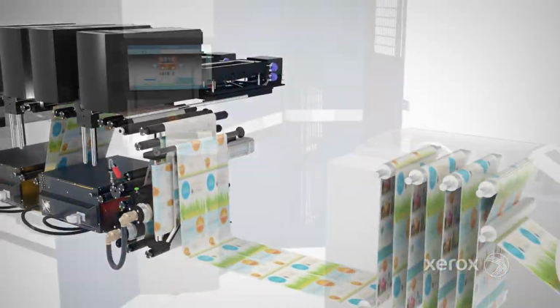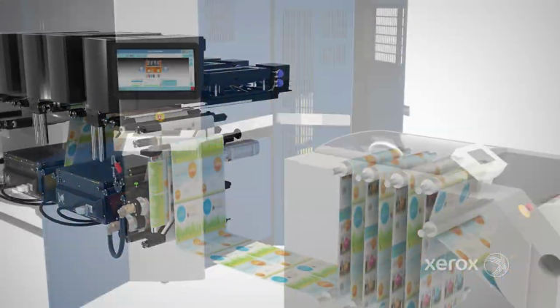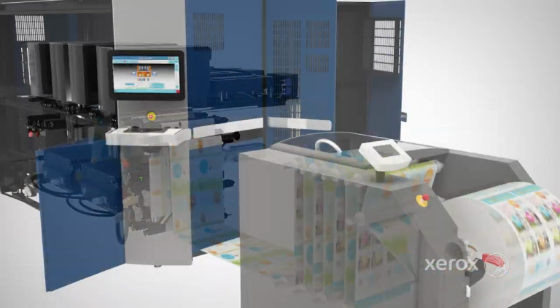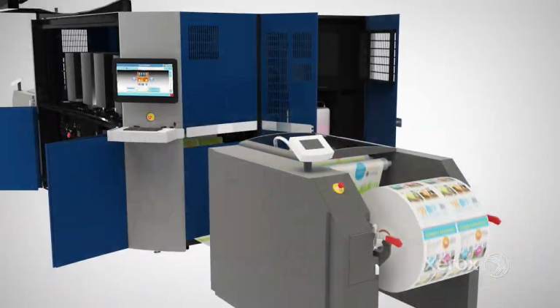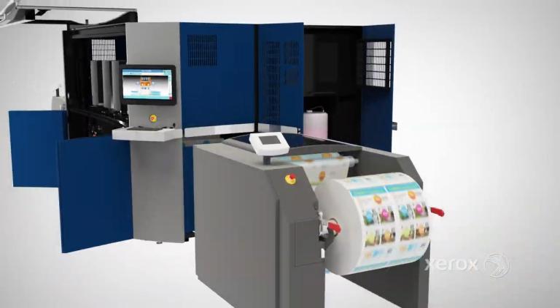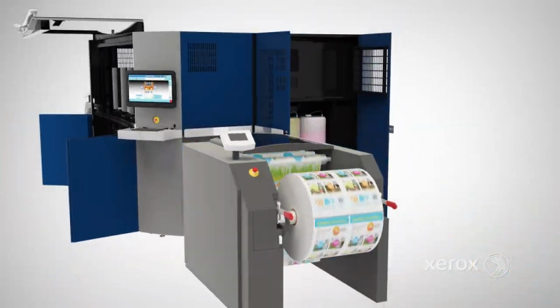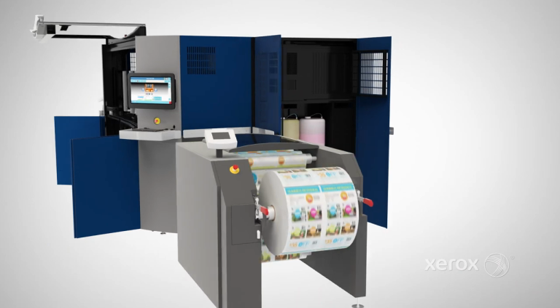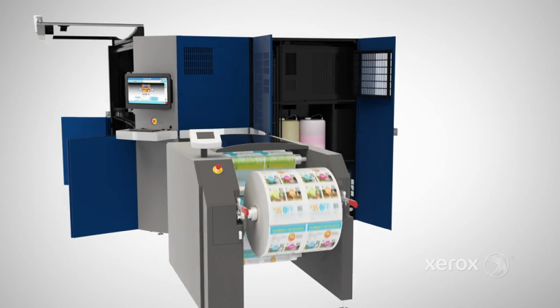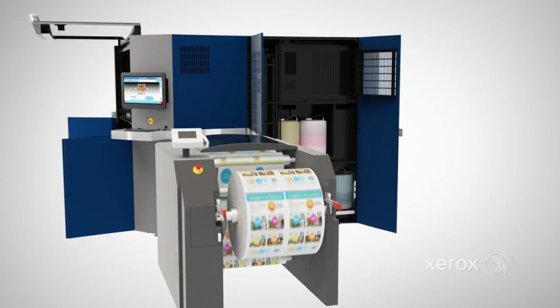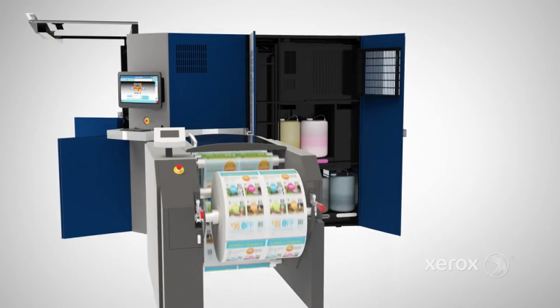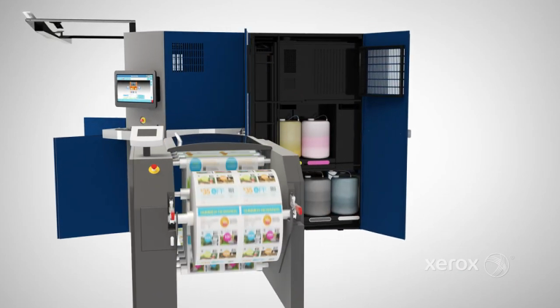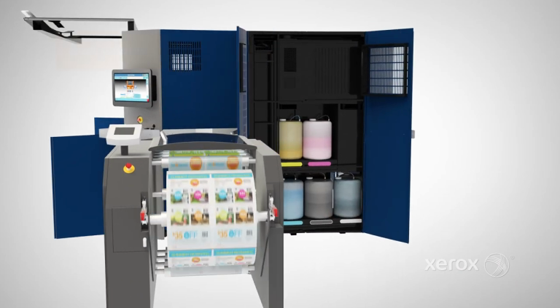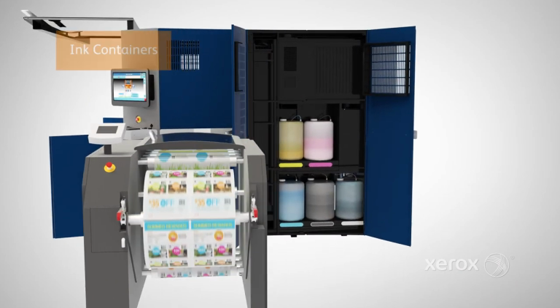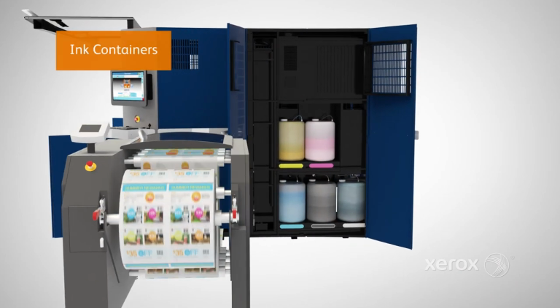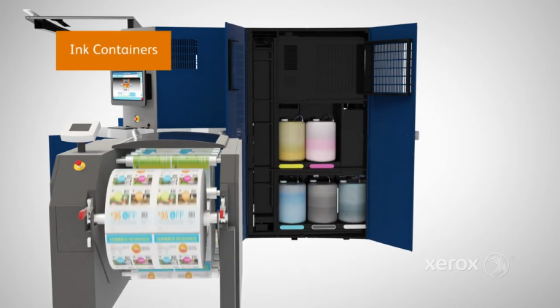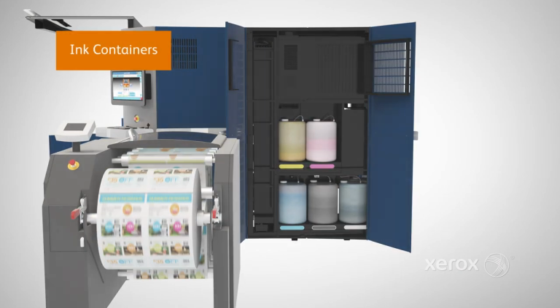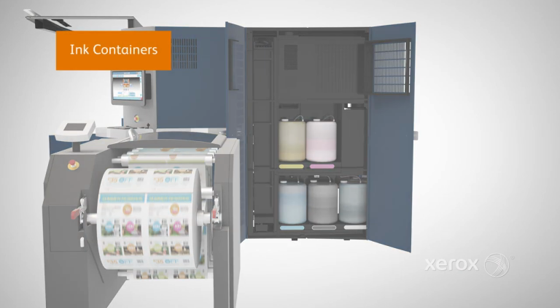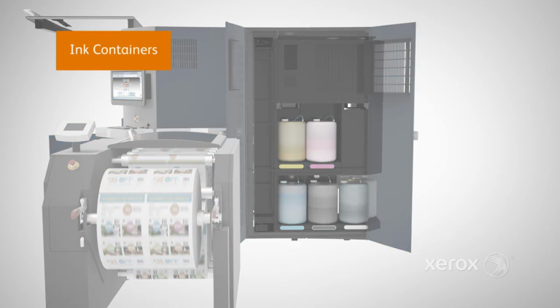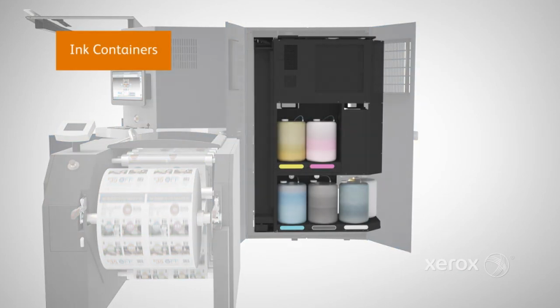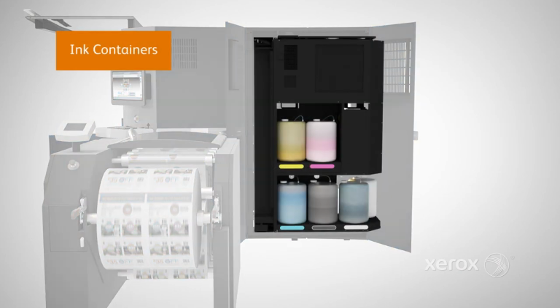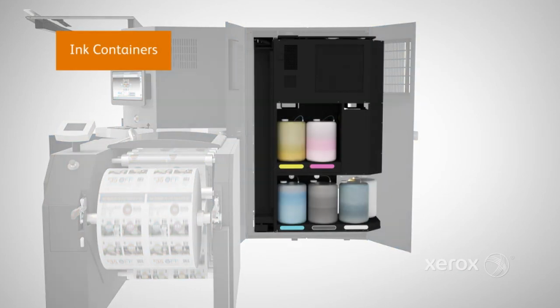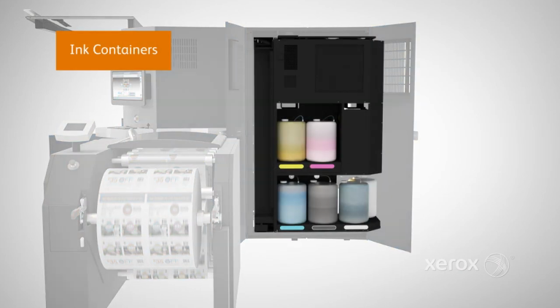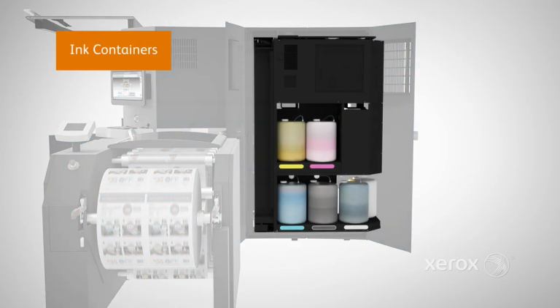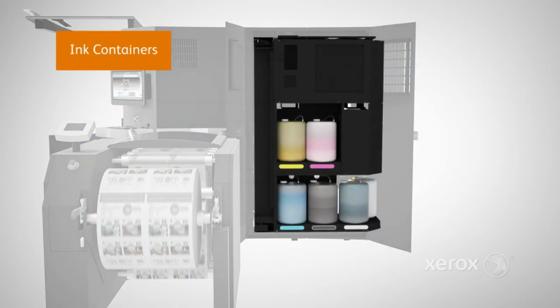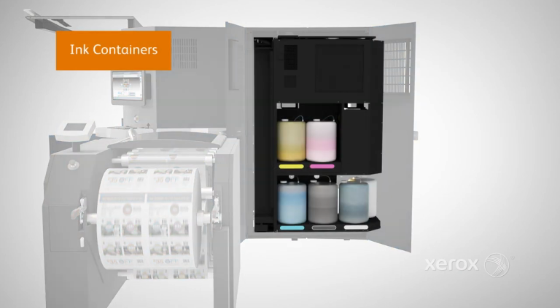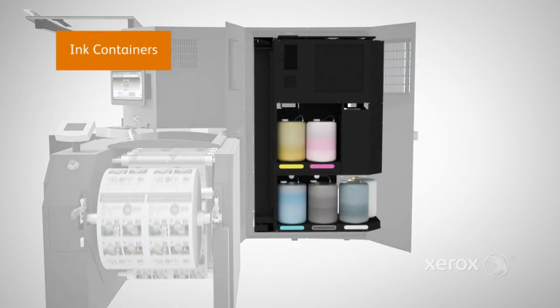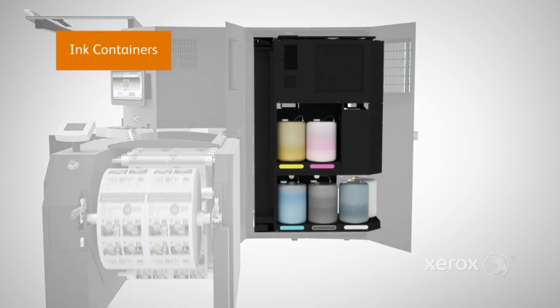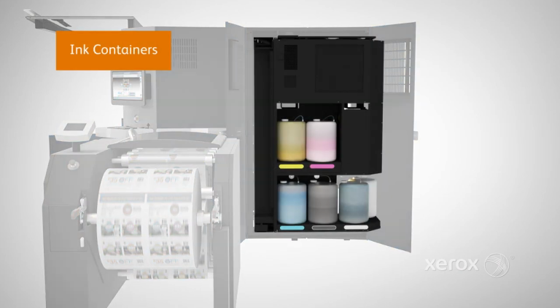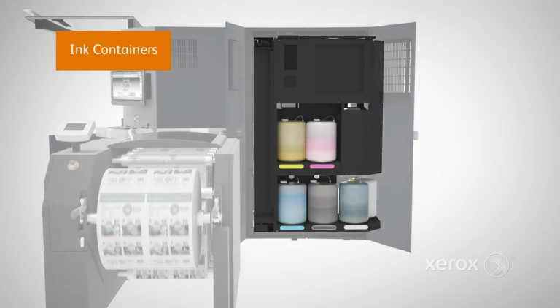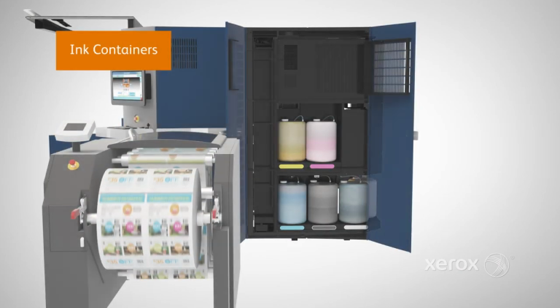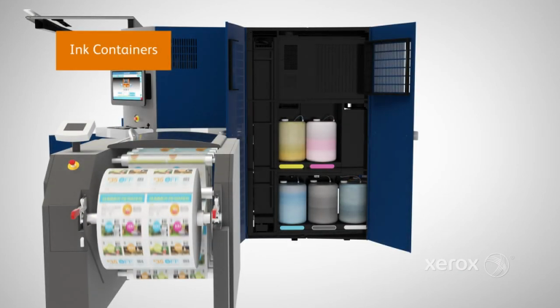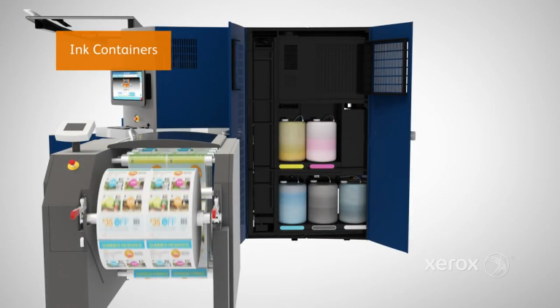To keep maintenance simple, ink containers are easy to access and can be replaced while the press is running.